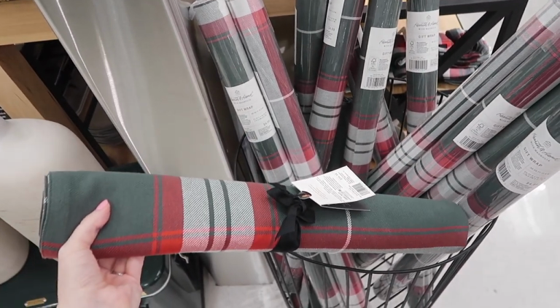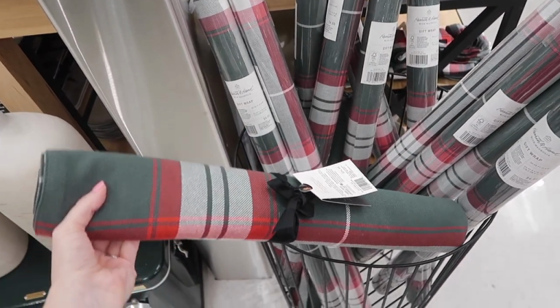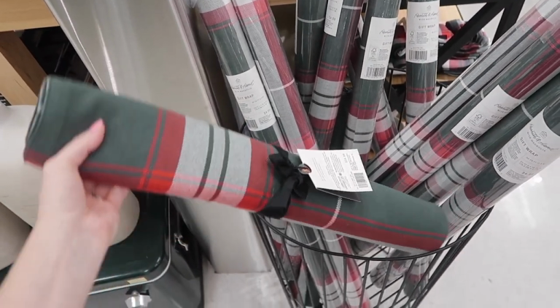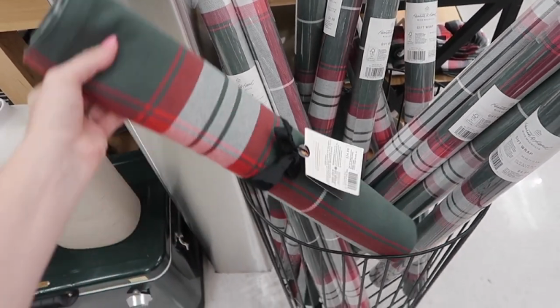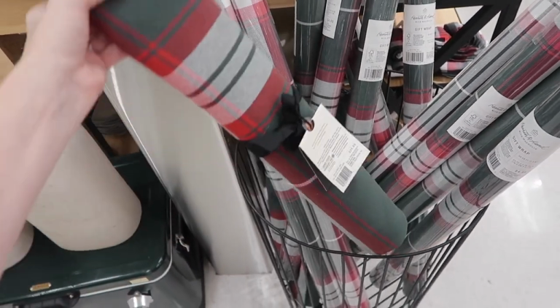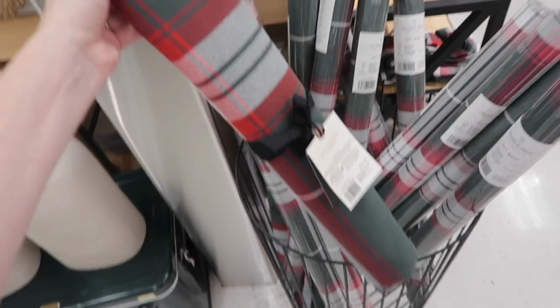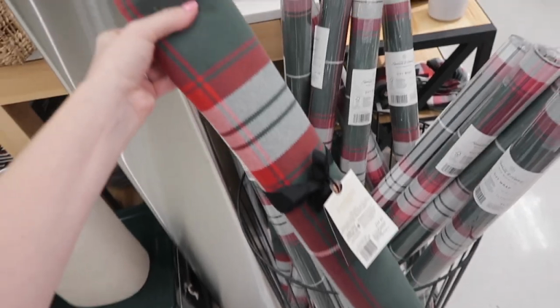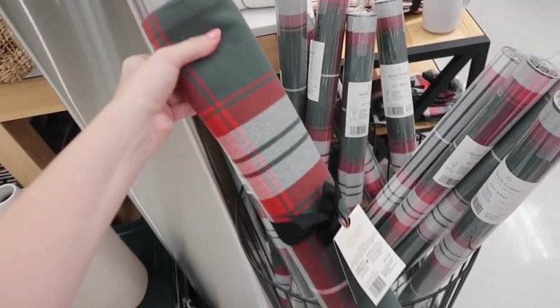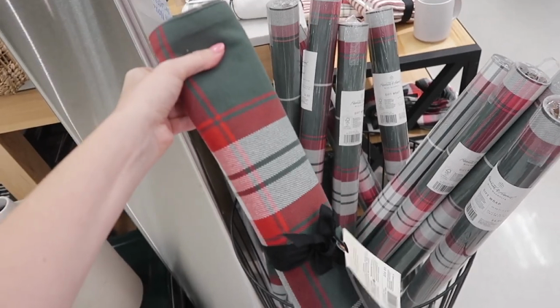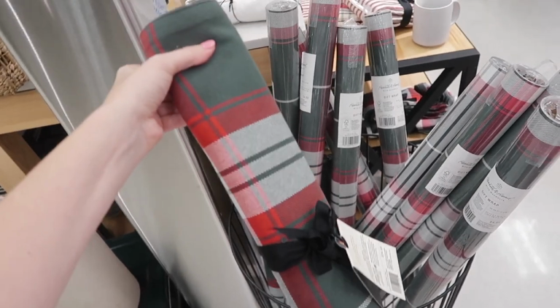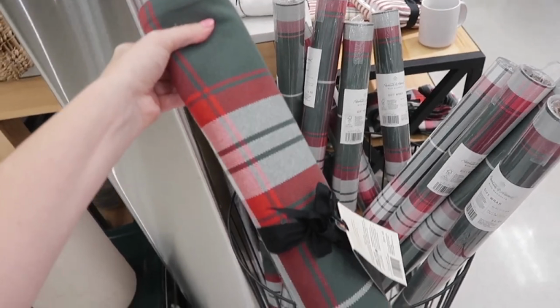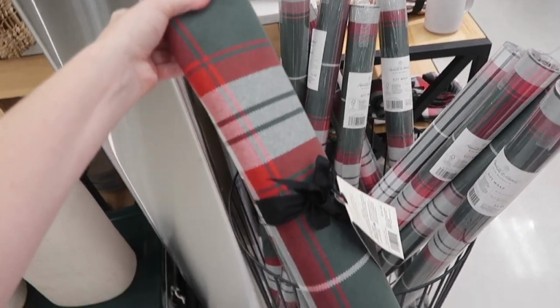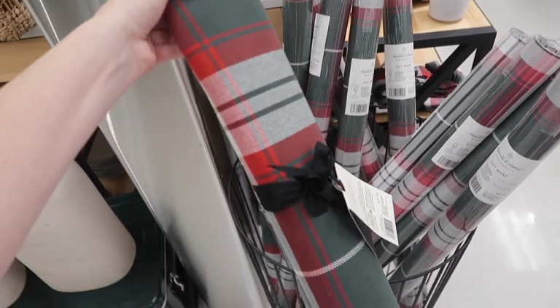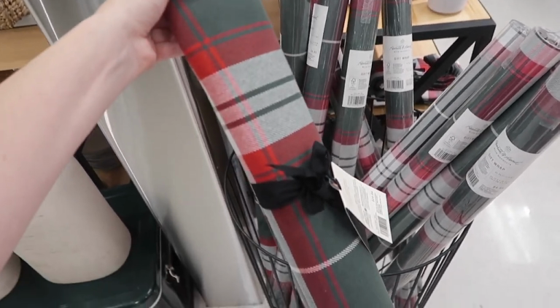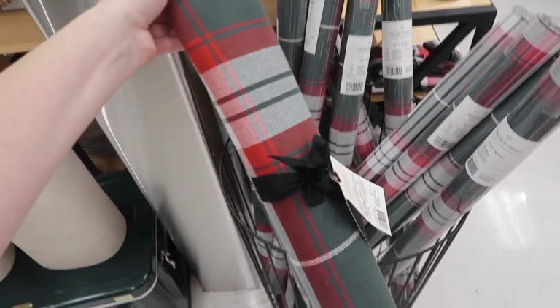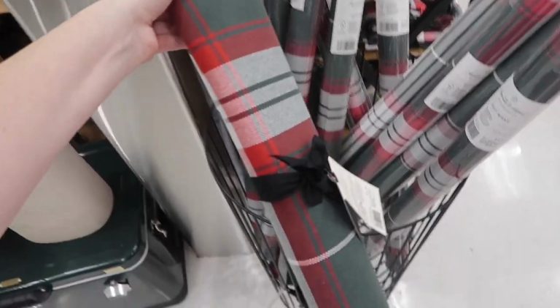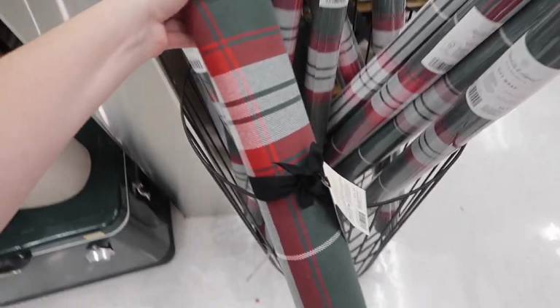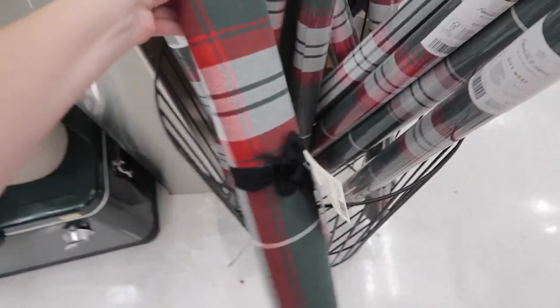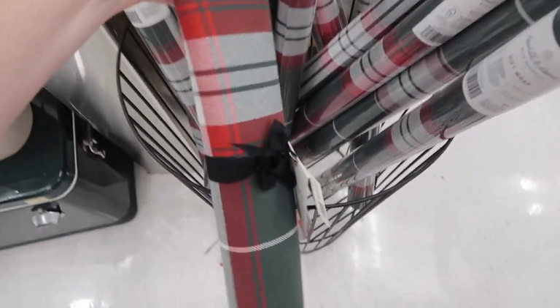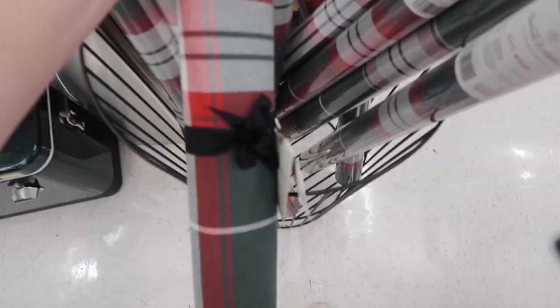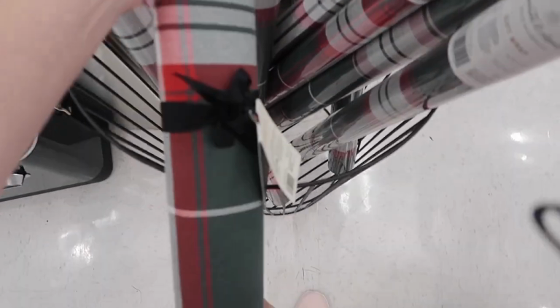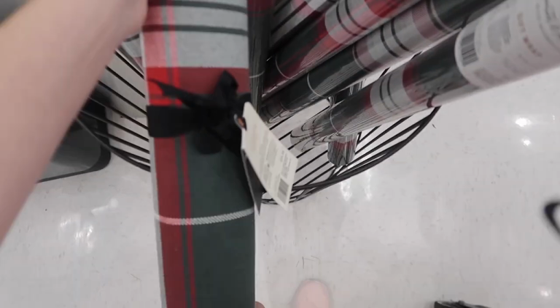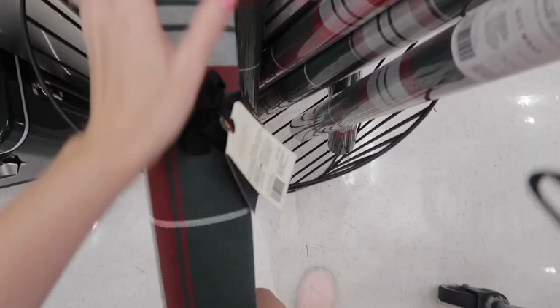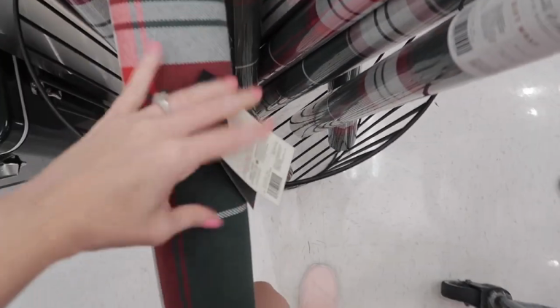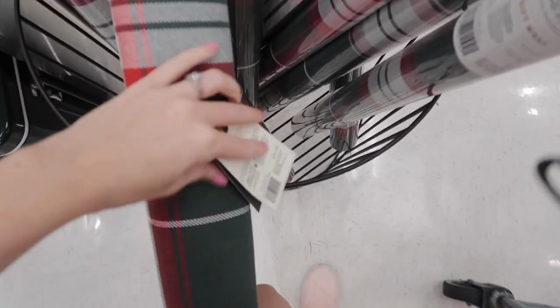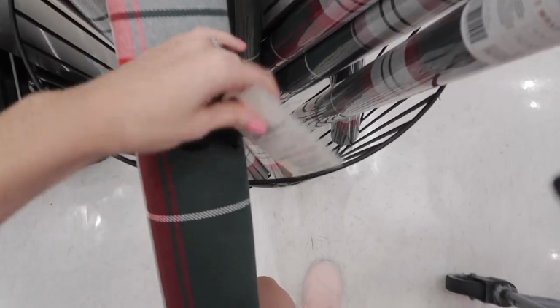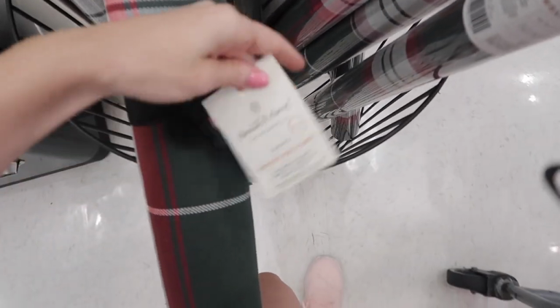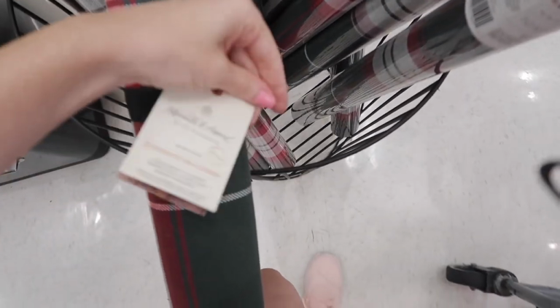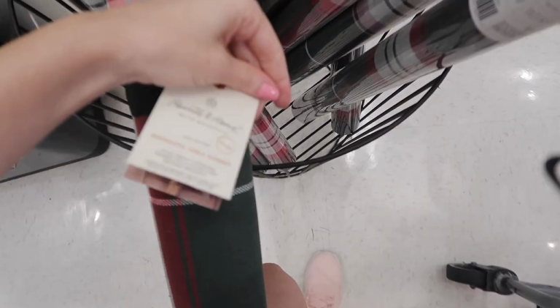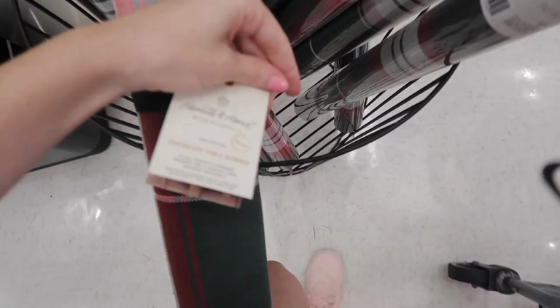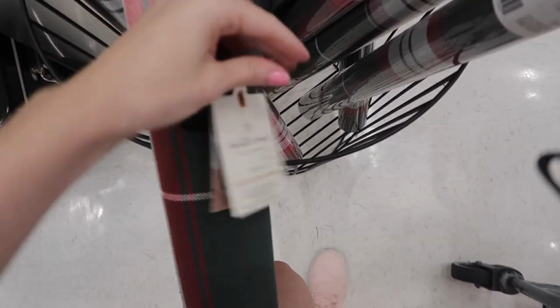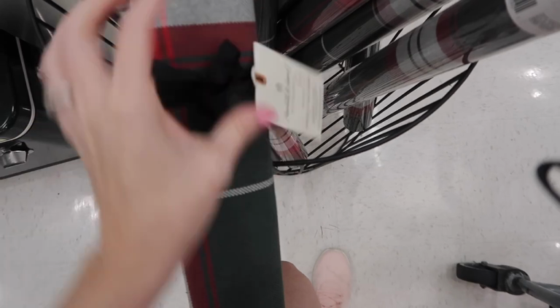You guys know I love traditional Christmas colors, and I feel like I definitely need this table runner — so cute! And it is $25.